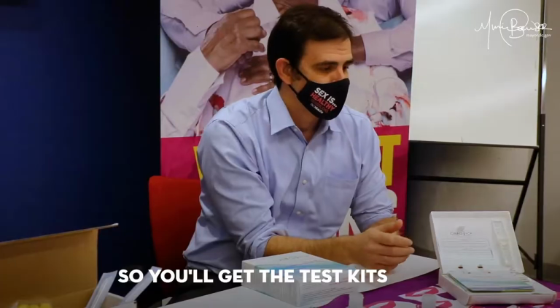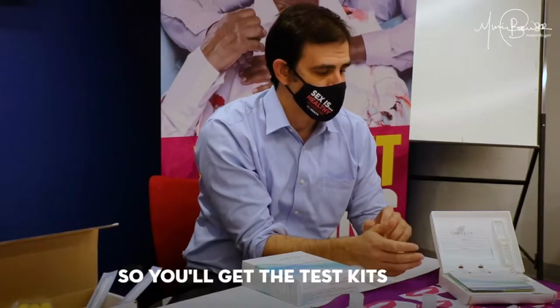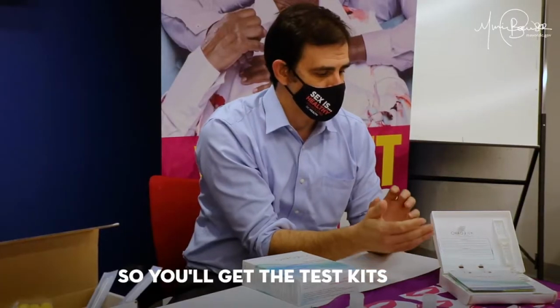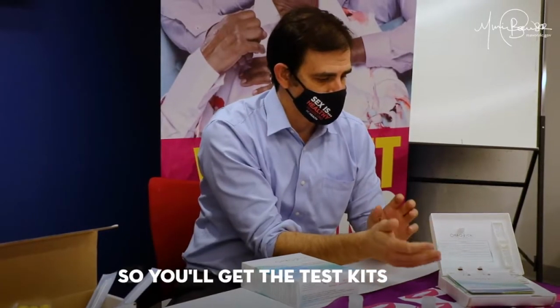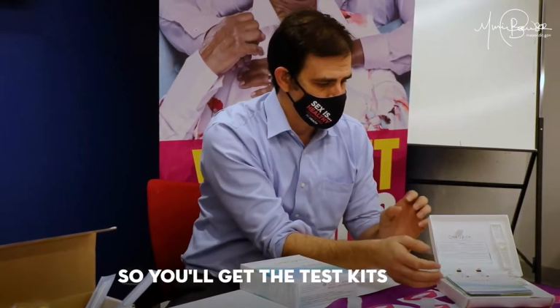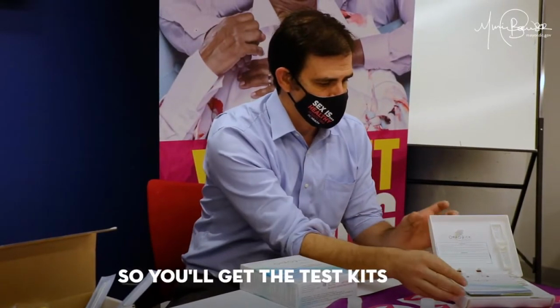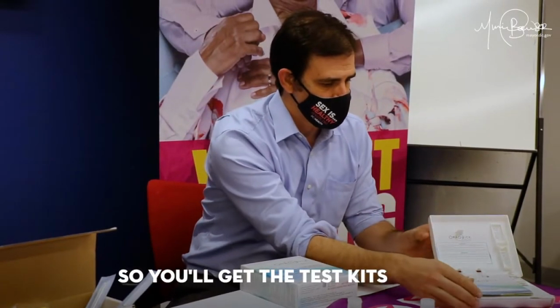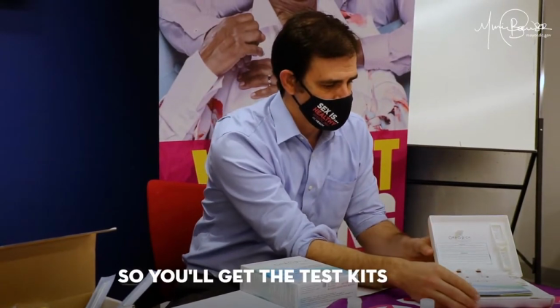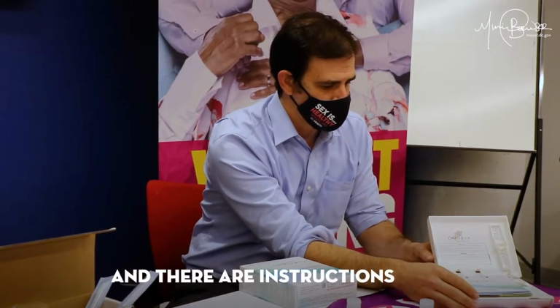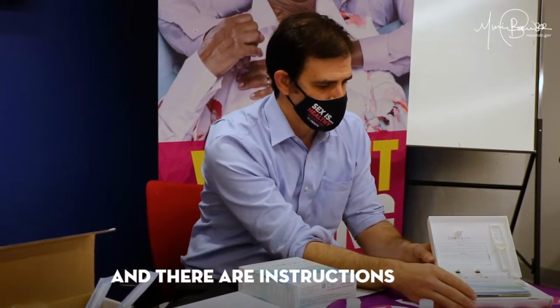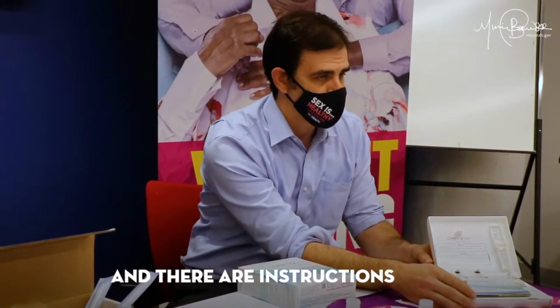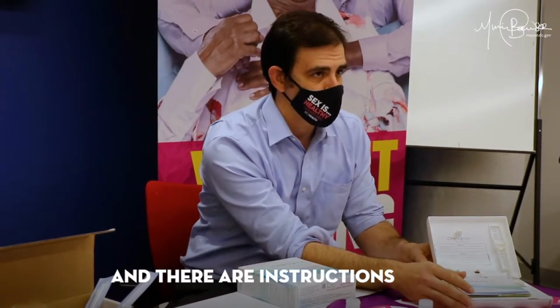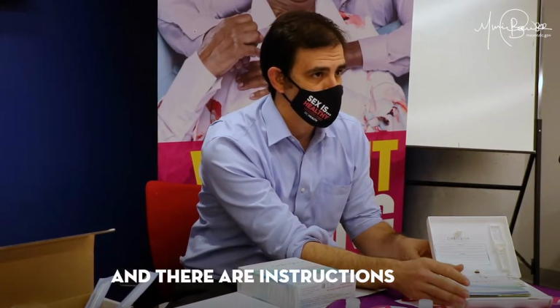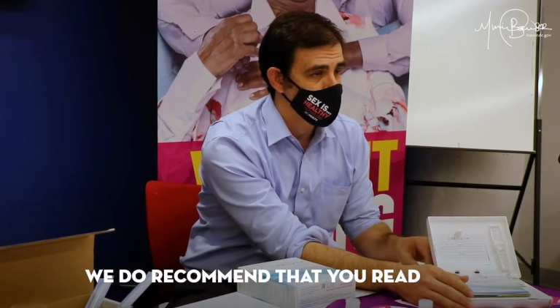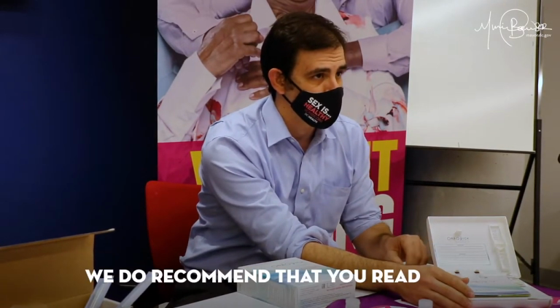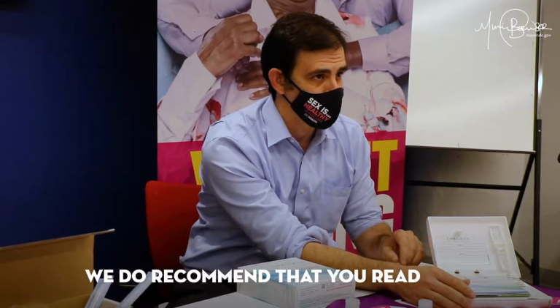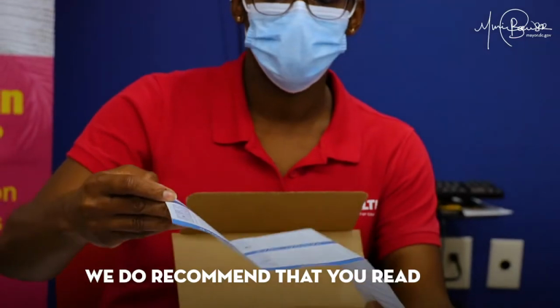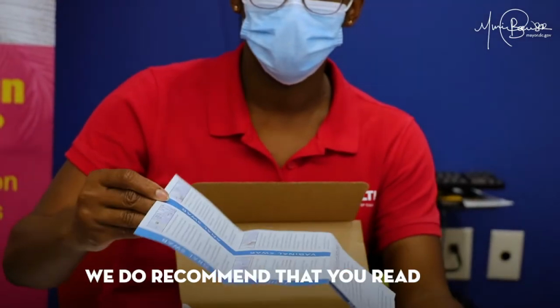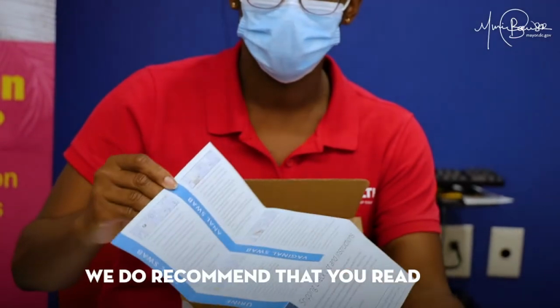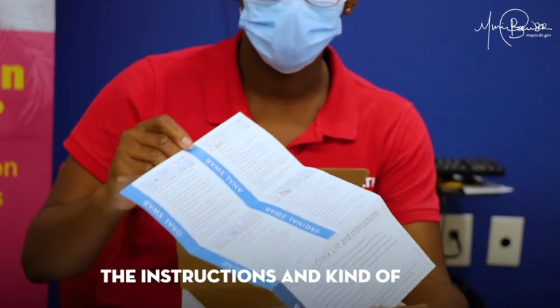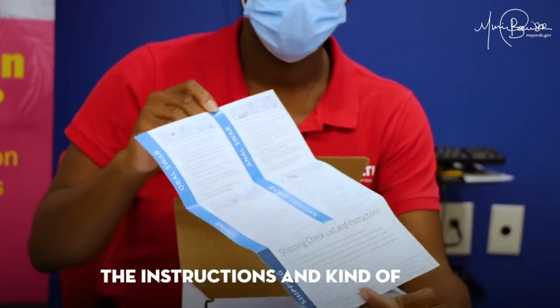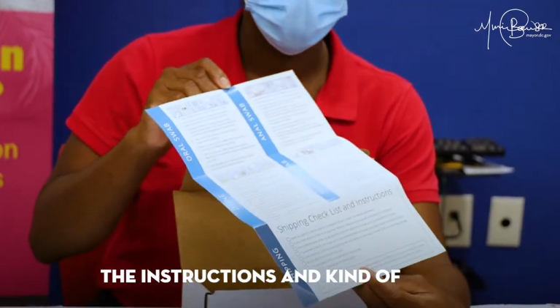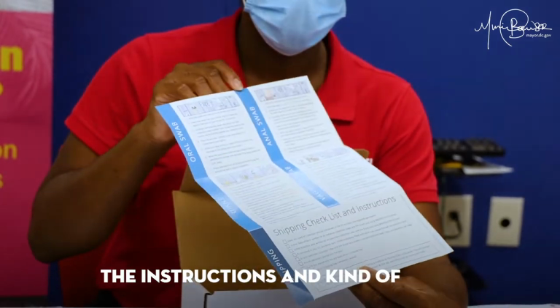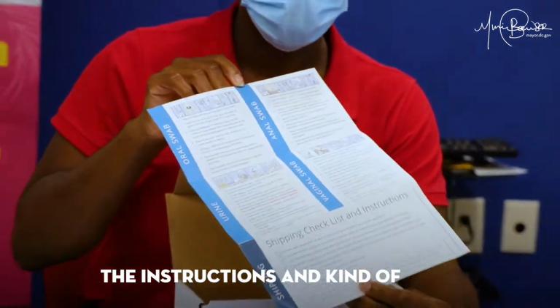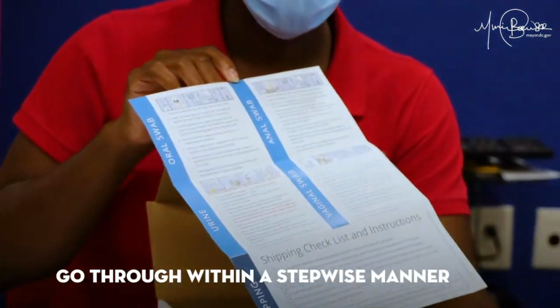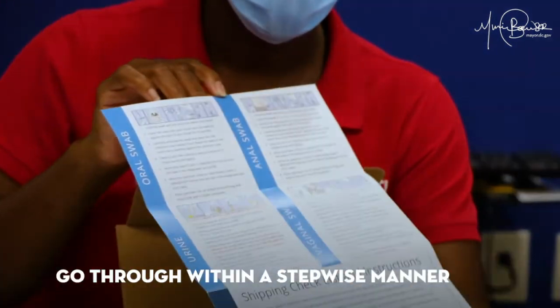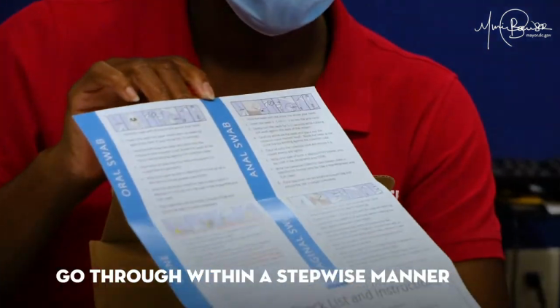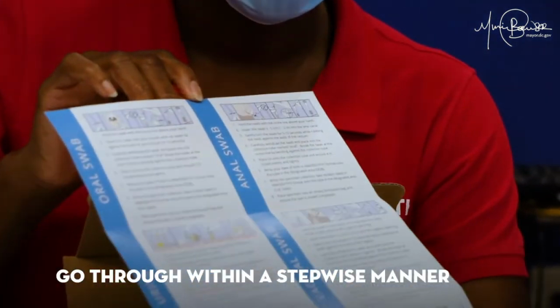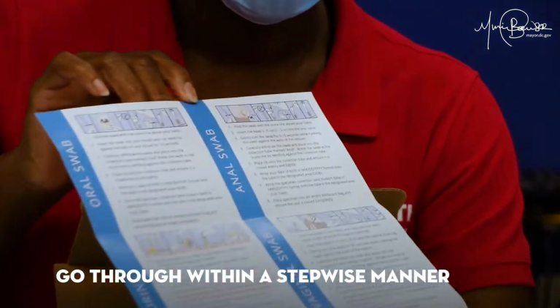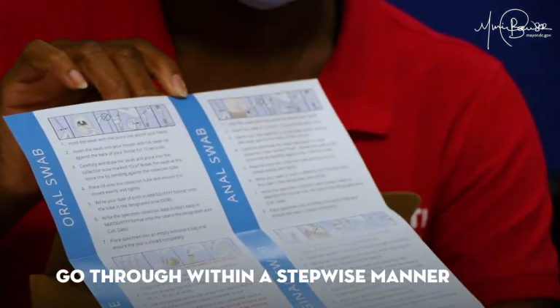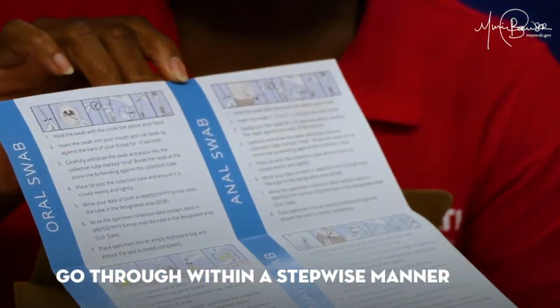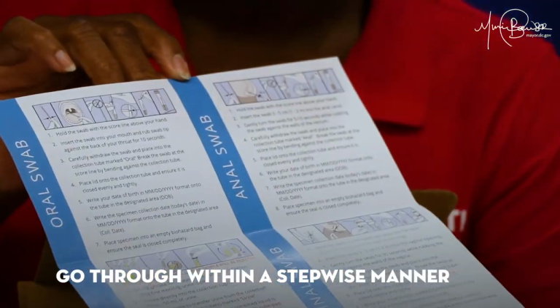You'll get the test kits and there are instructions. We do recommend that you read the instructions and go through them in a stepwise manner.